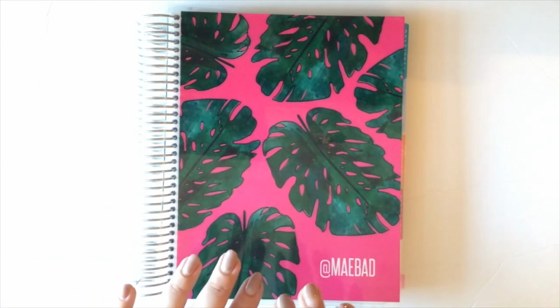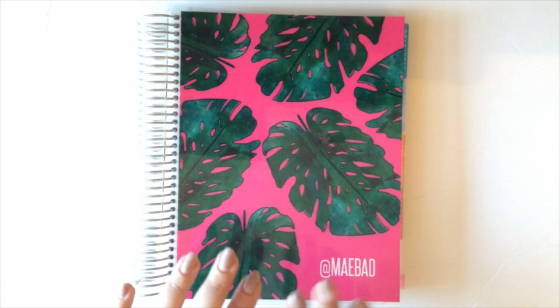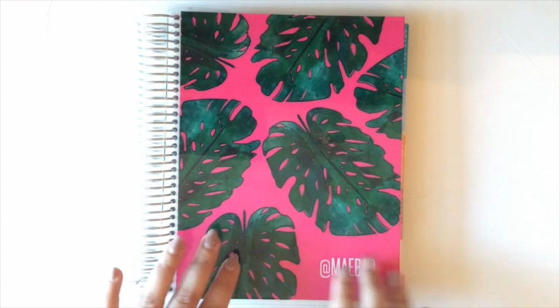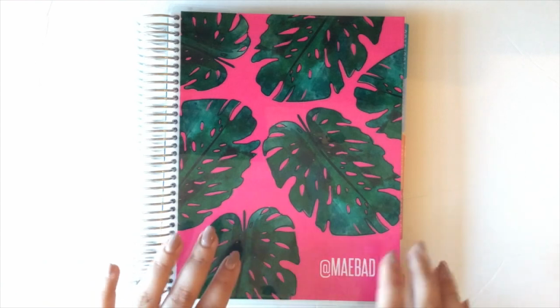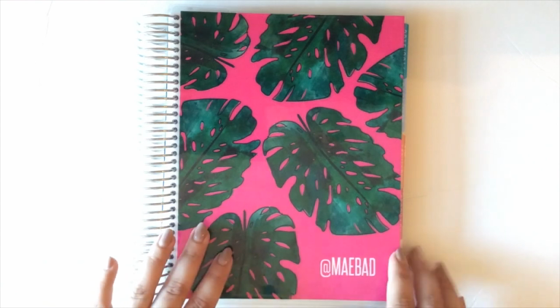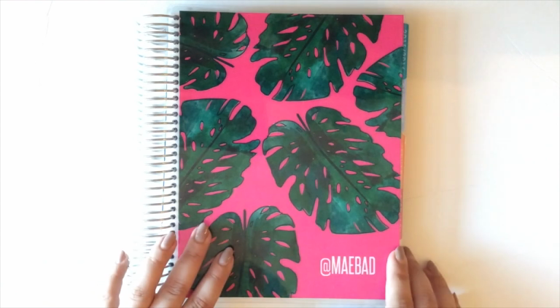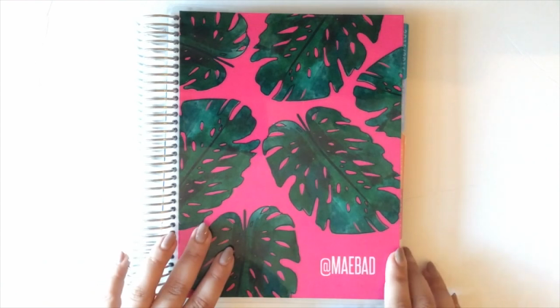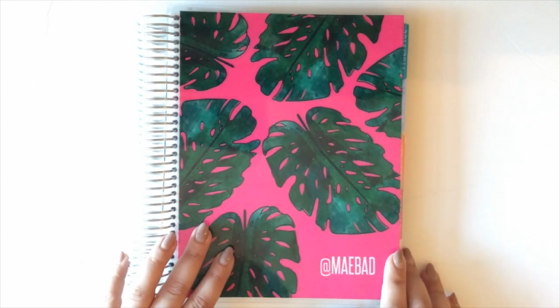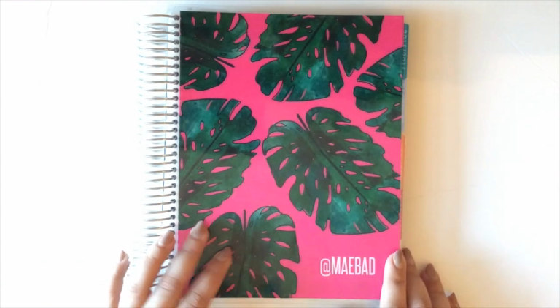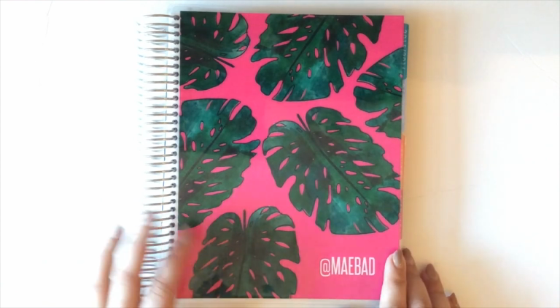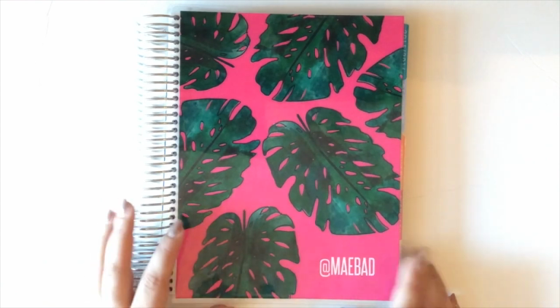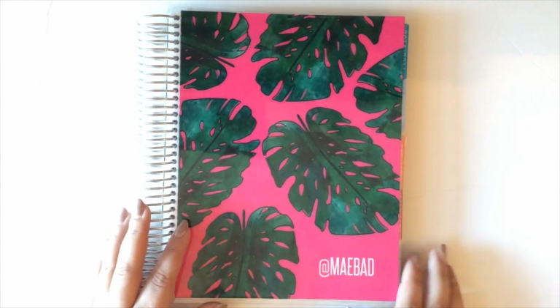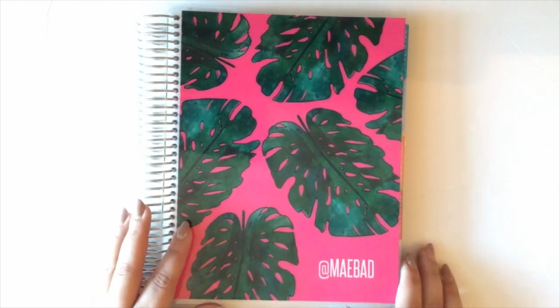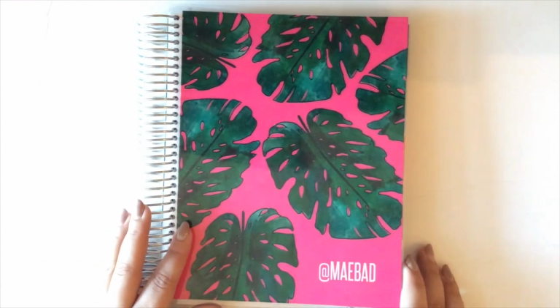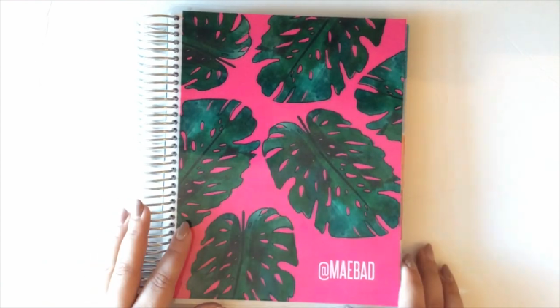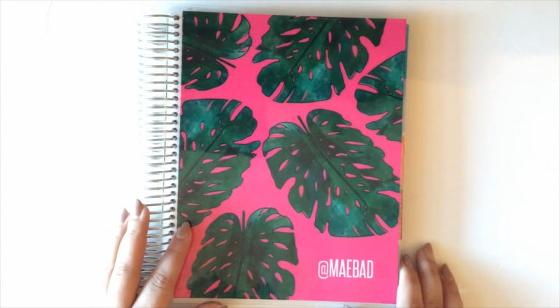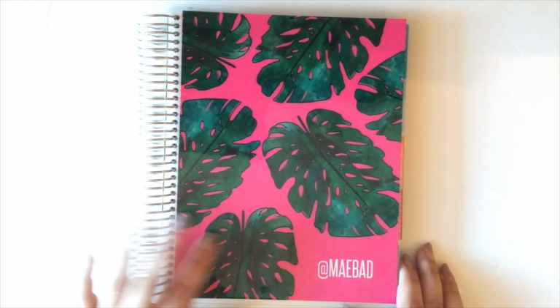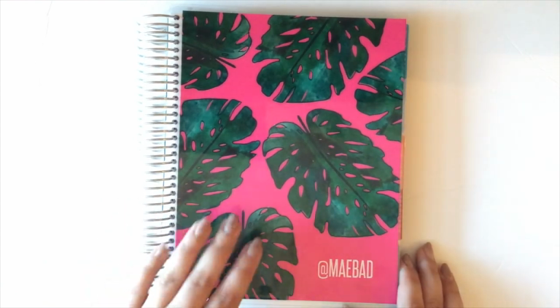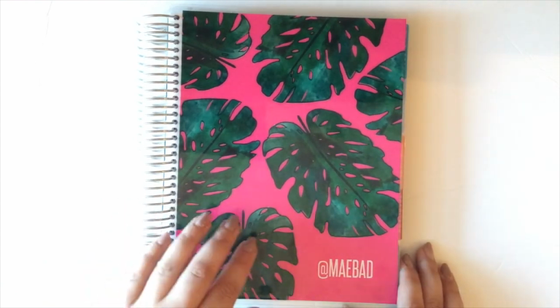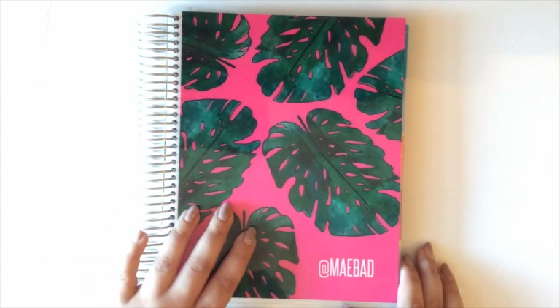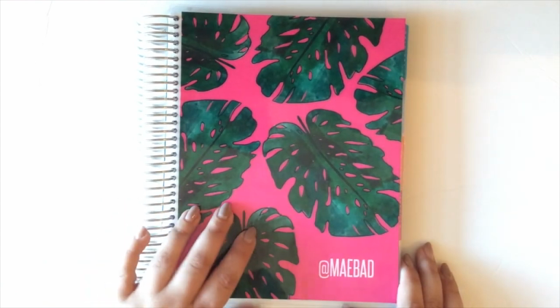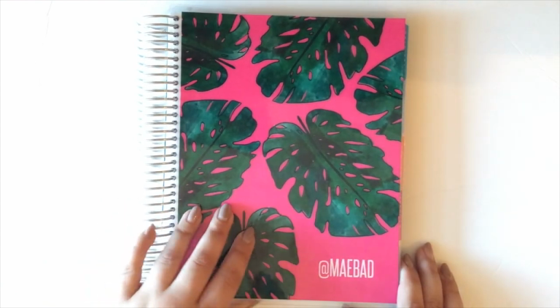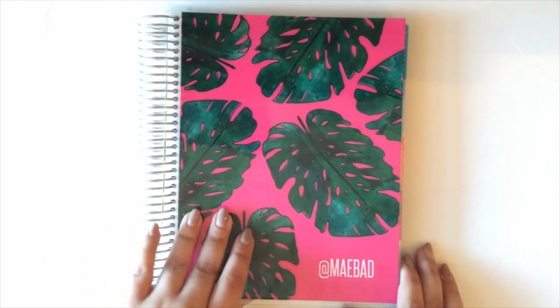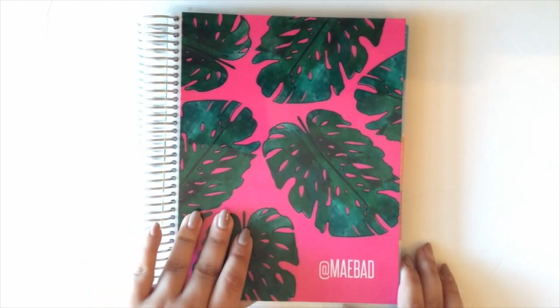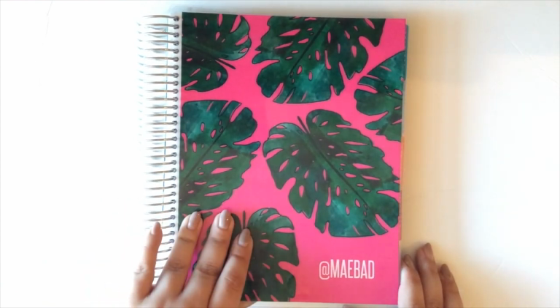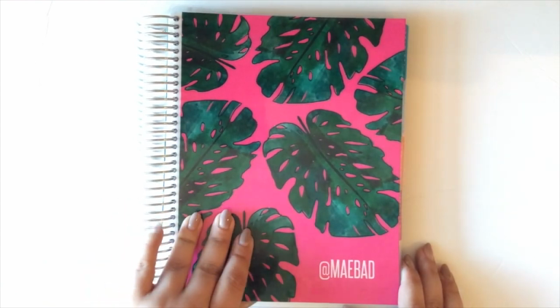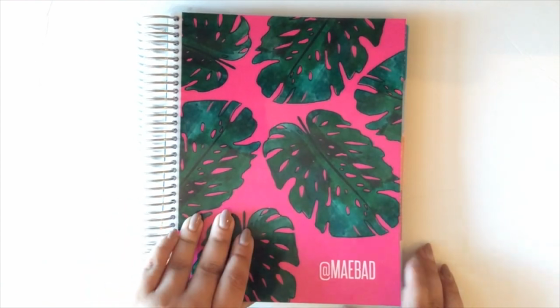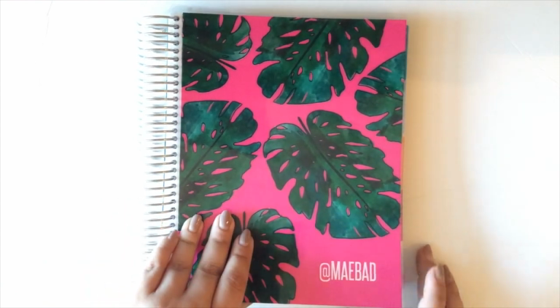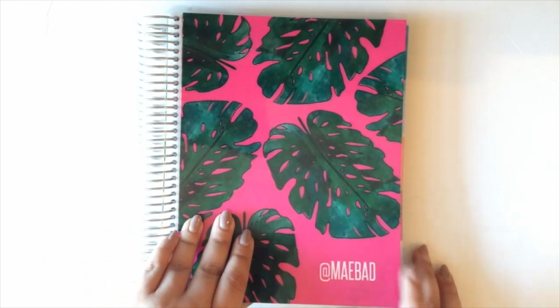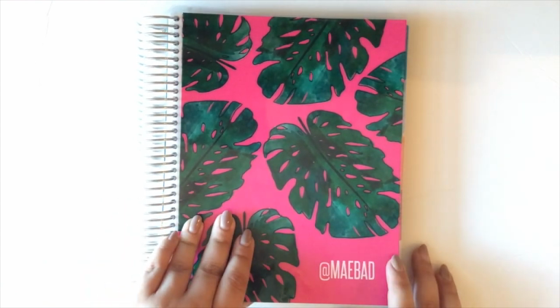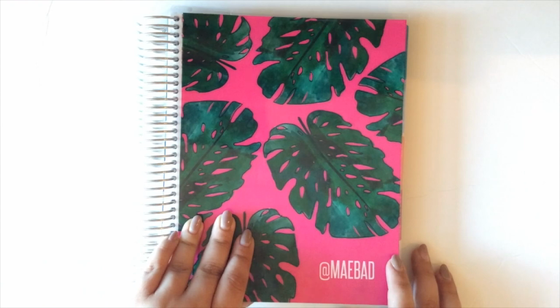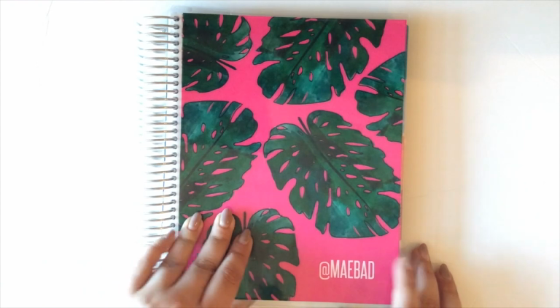I'm not the hugest fan of Erin Condren. The colors are a little bit too much for me.